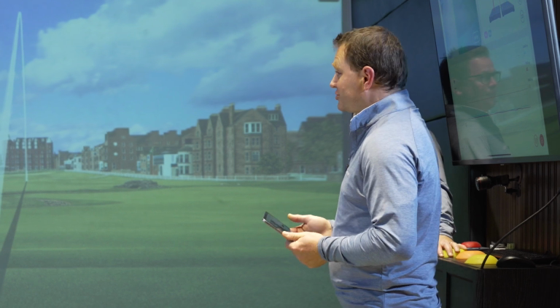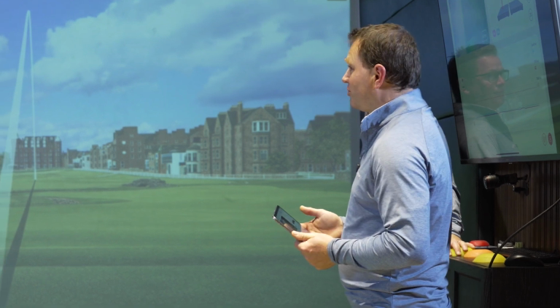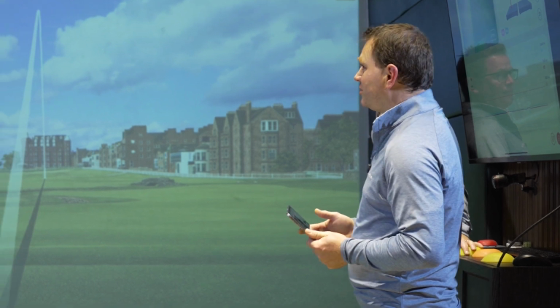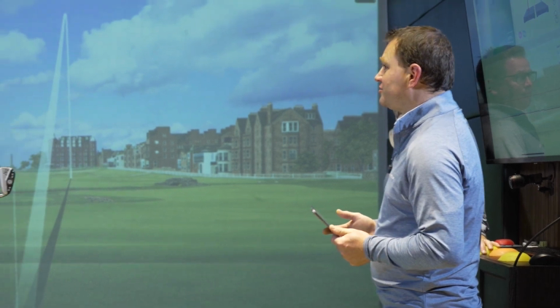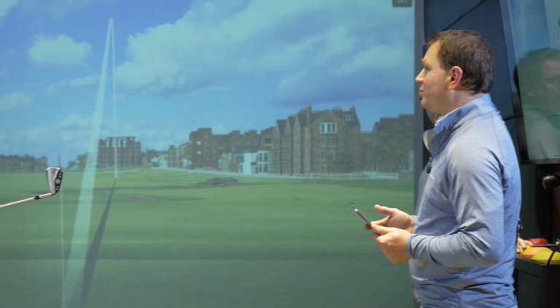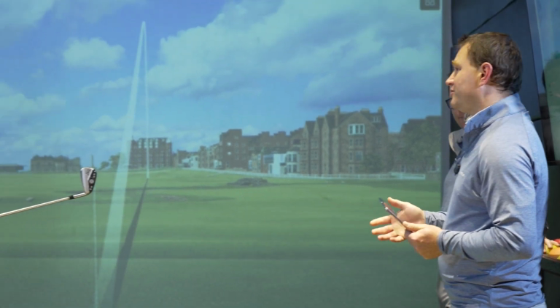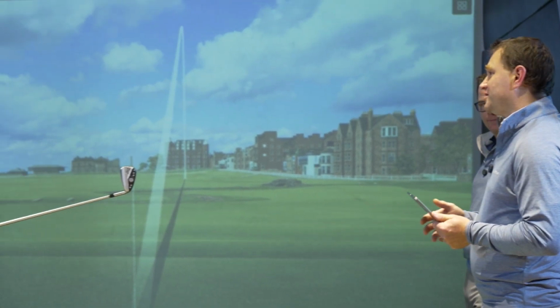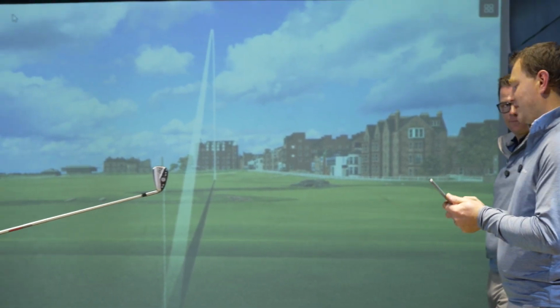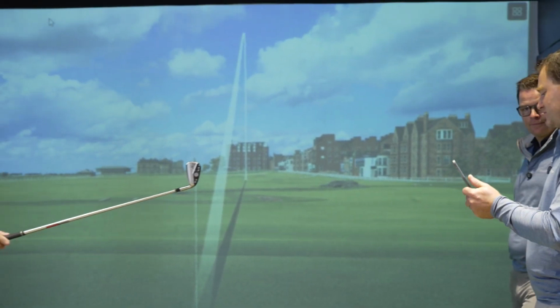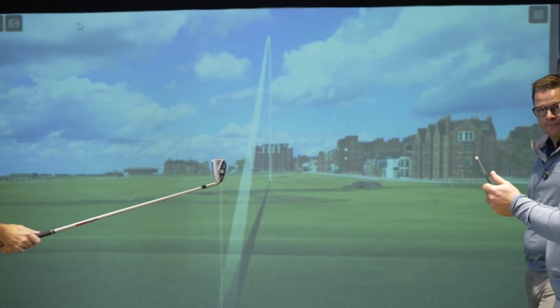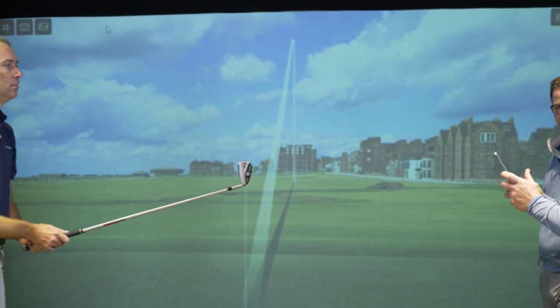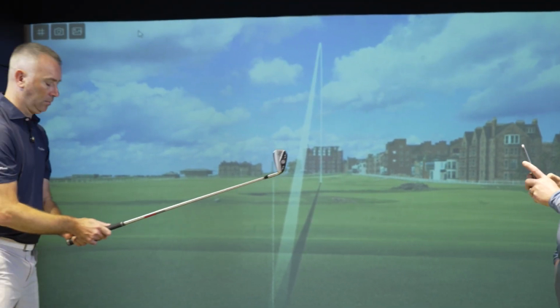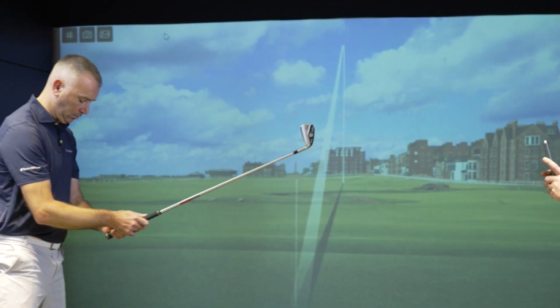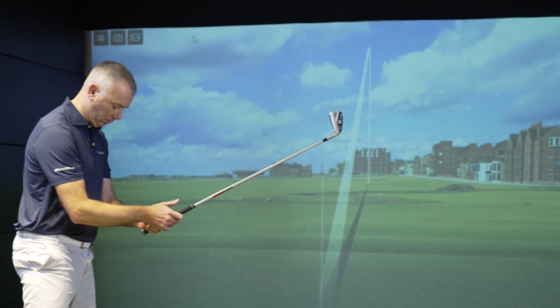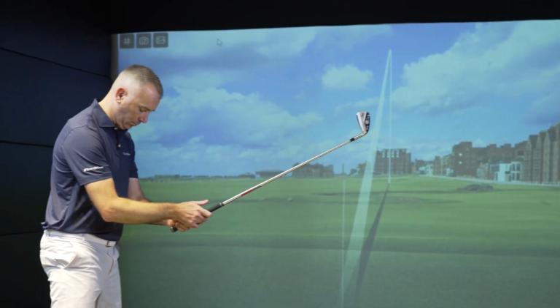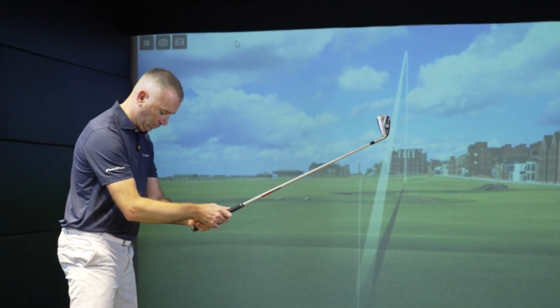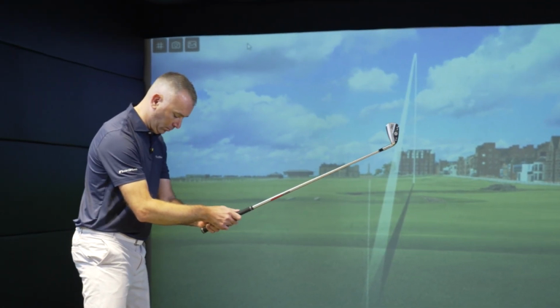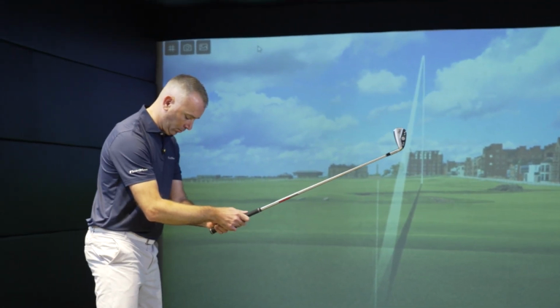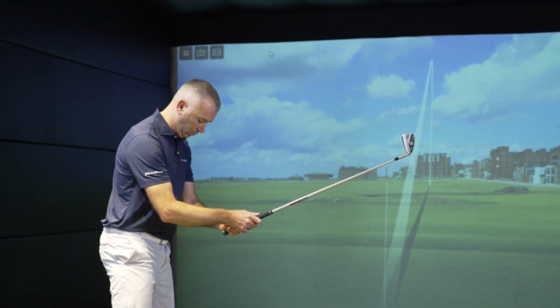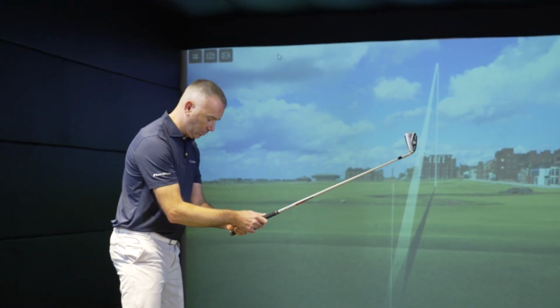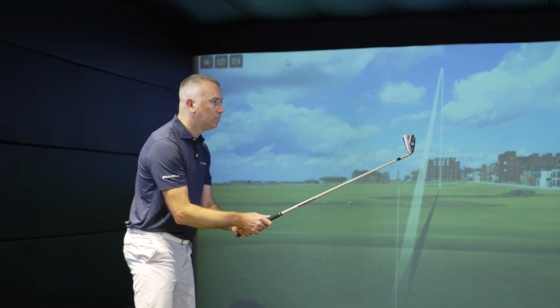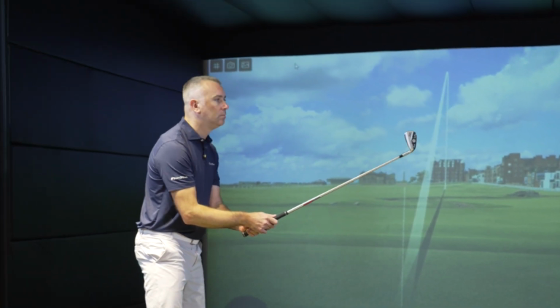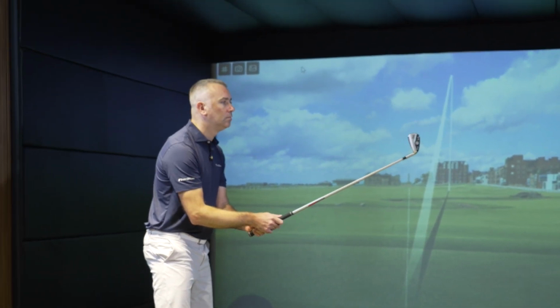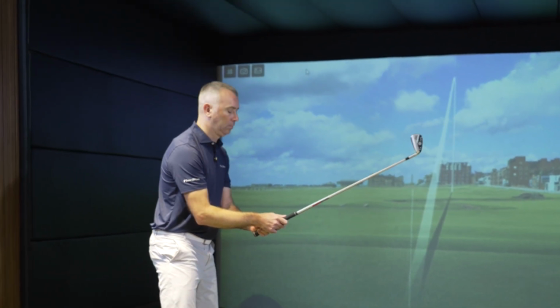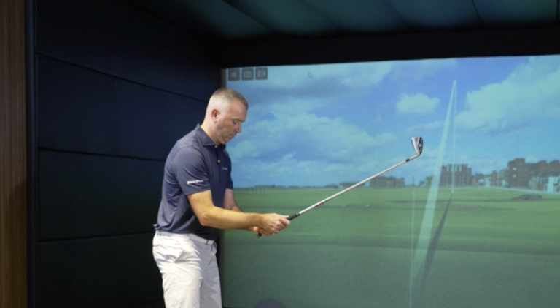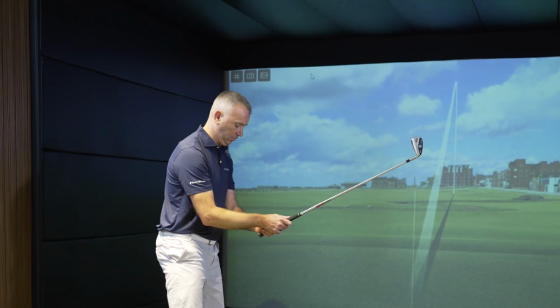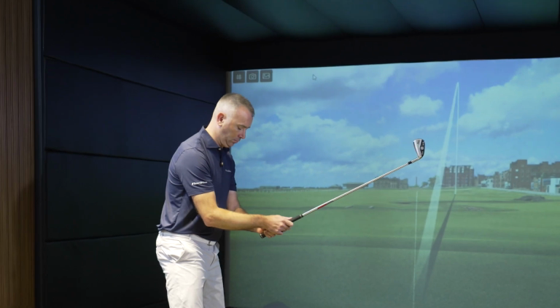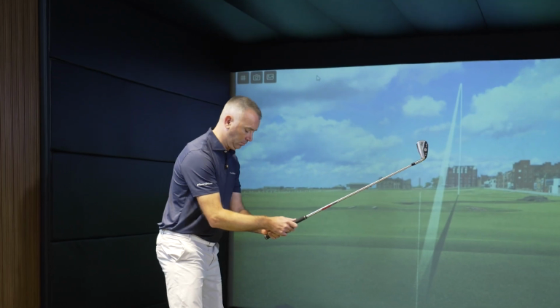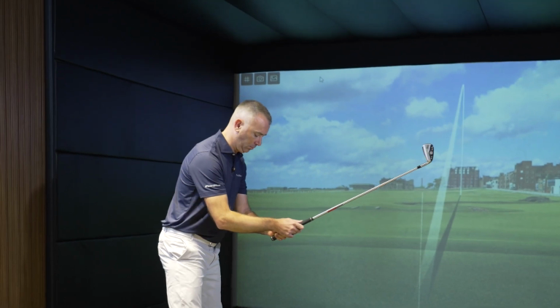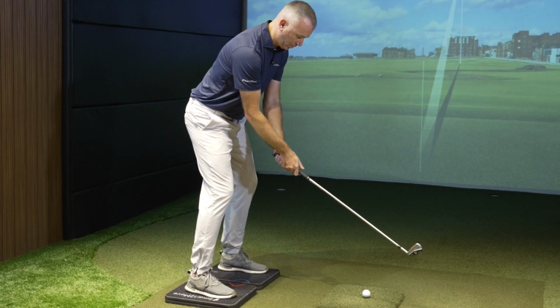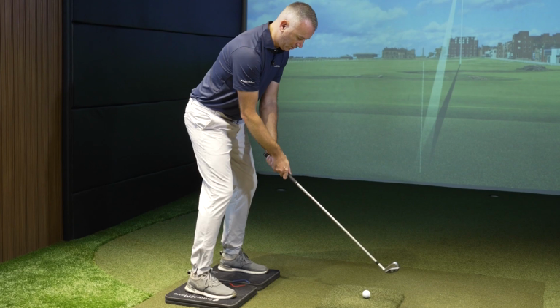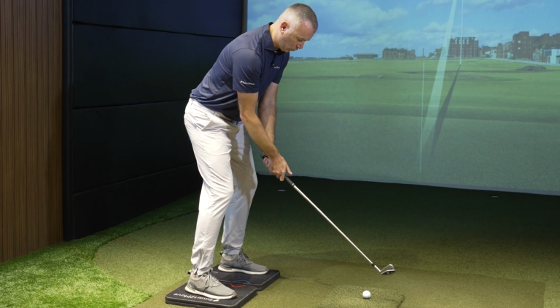First of all, we need to know where the feet are, so please make the feet detection — just a heel-toe, heel-toe motion. Start feet detection, start swinging.